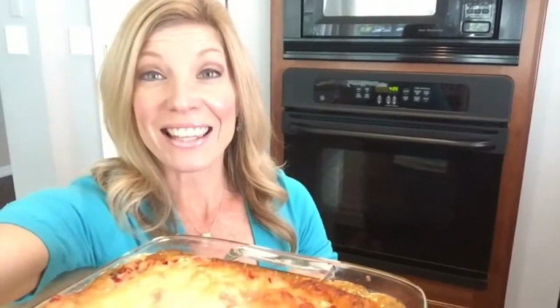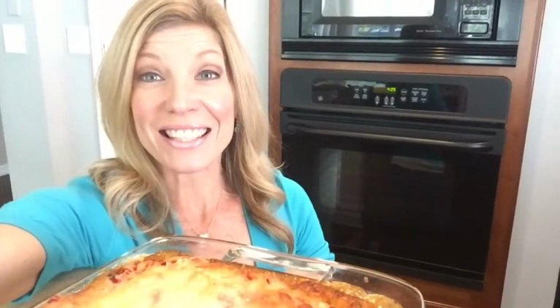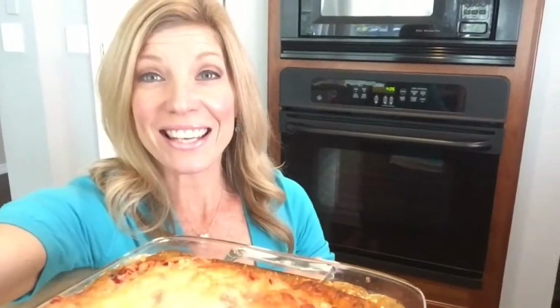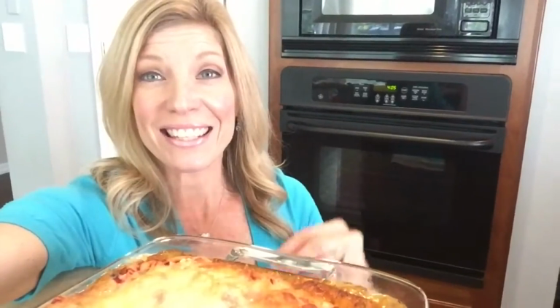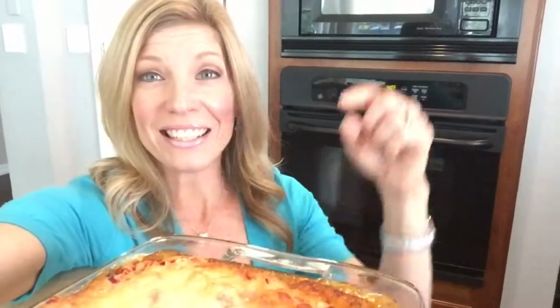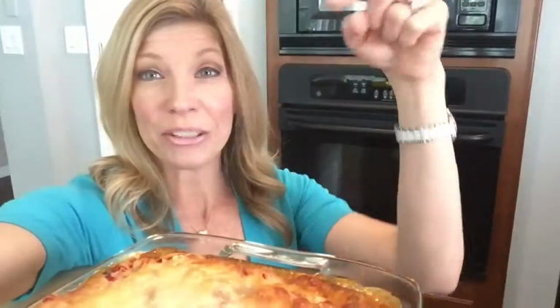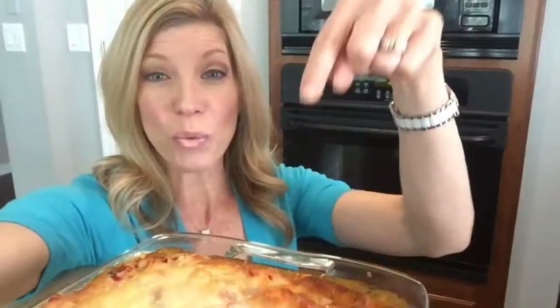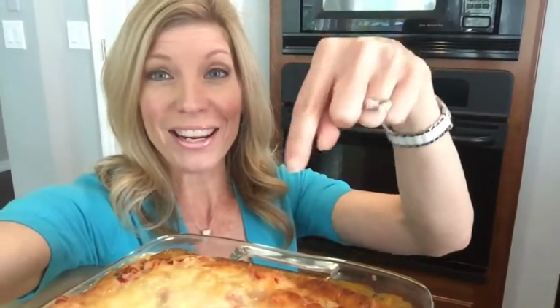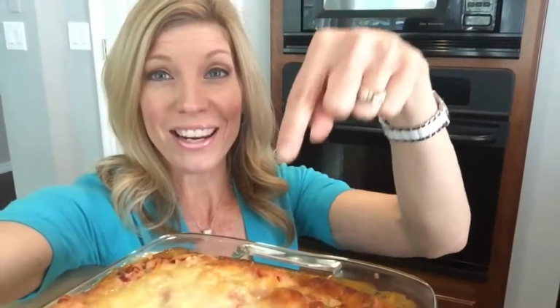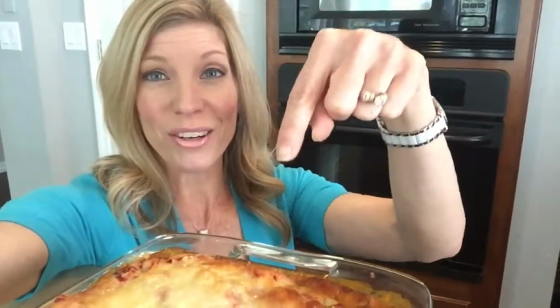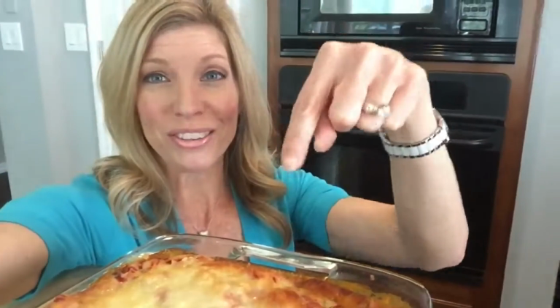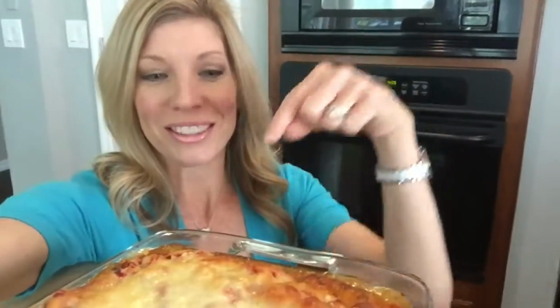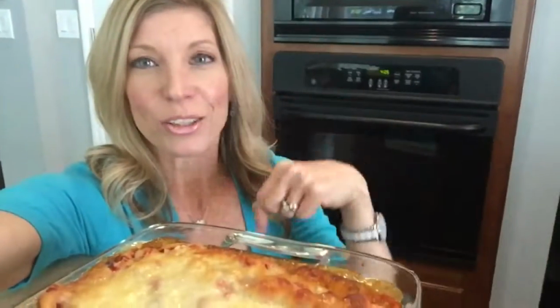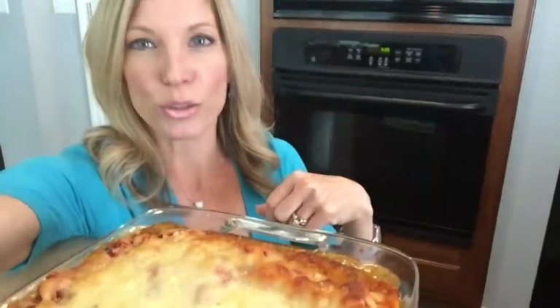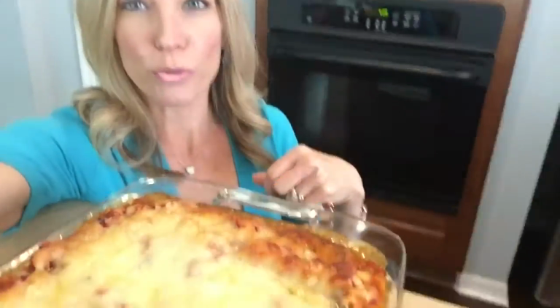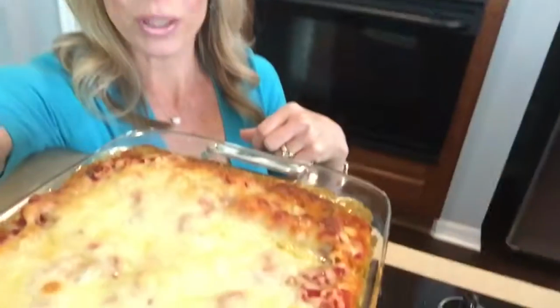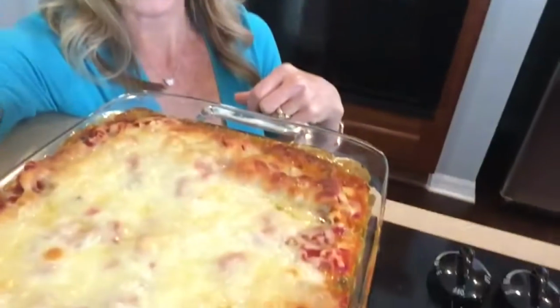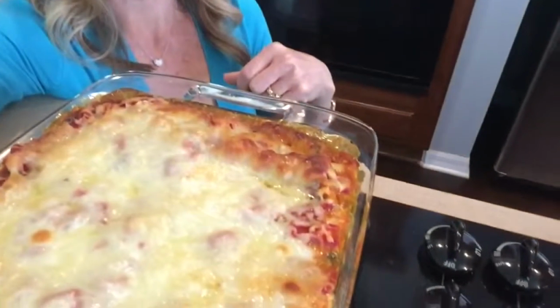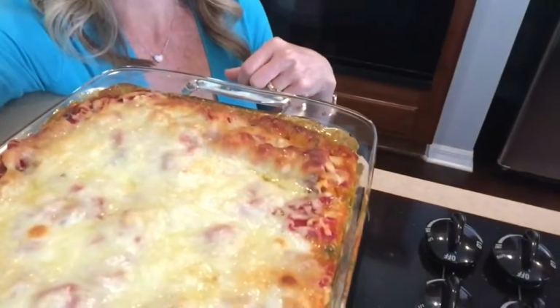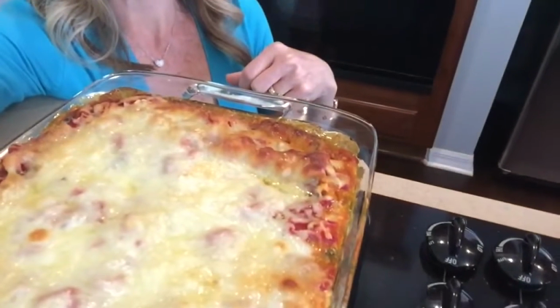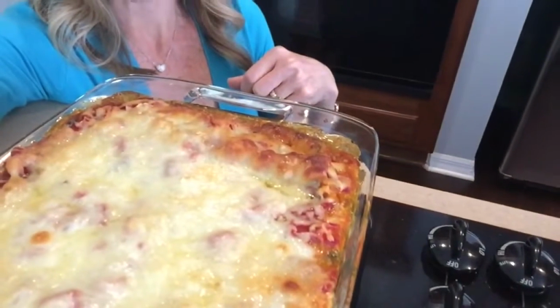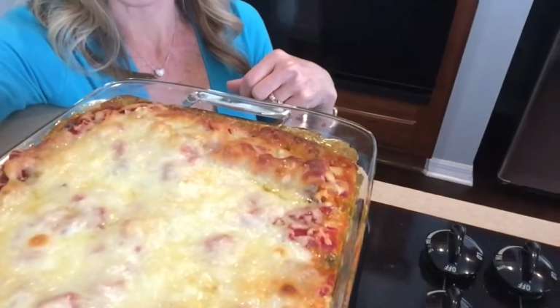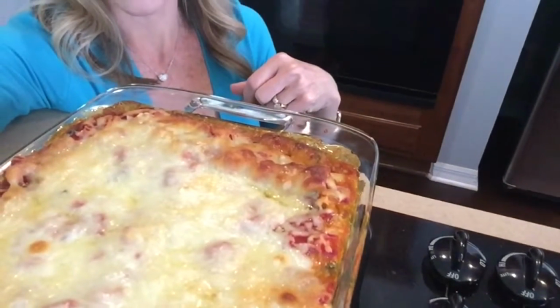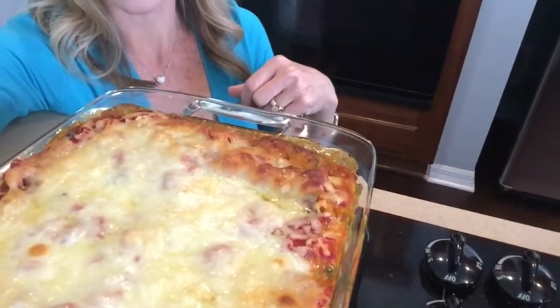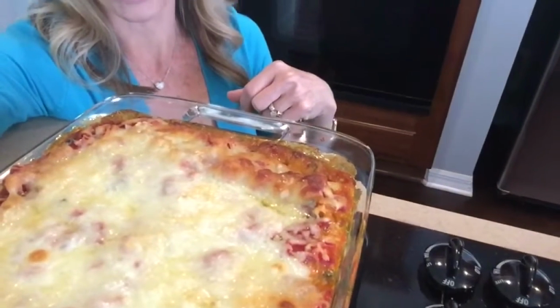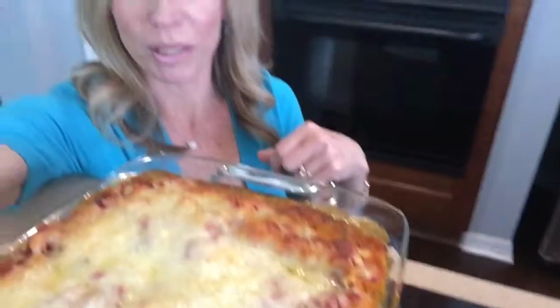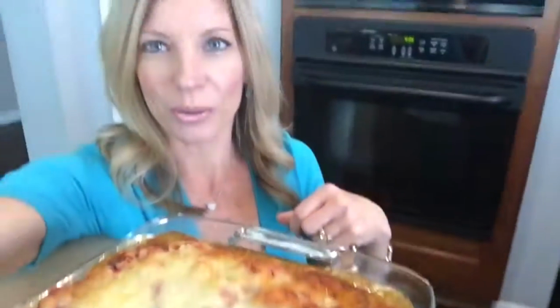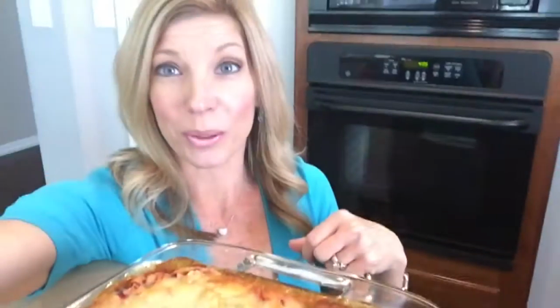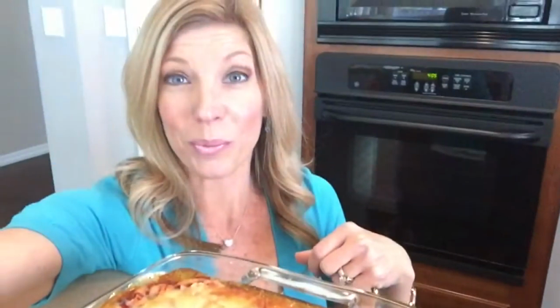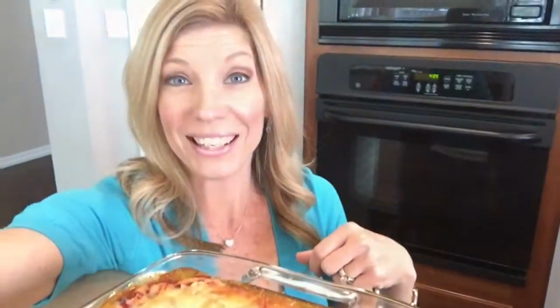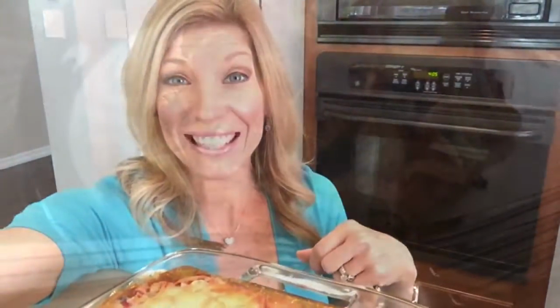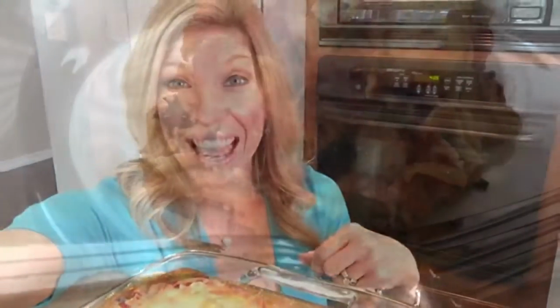This is it — gluten-free lasagna! Does that look yummy or what? Yeah!